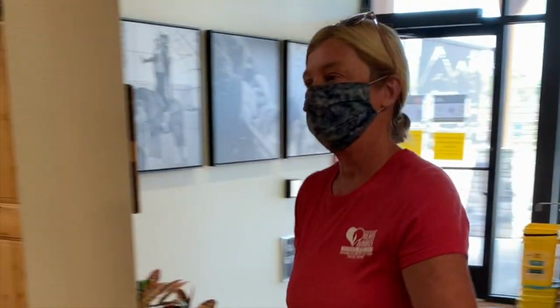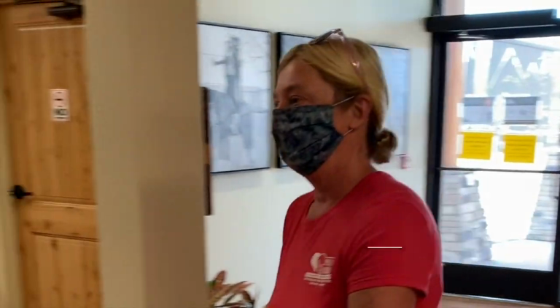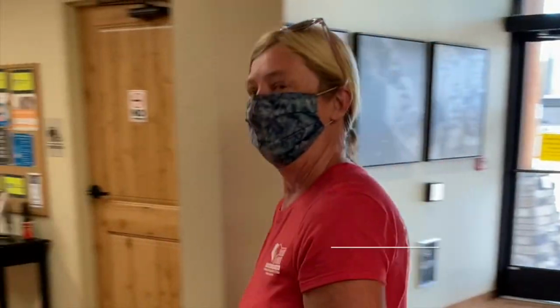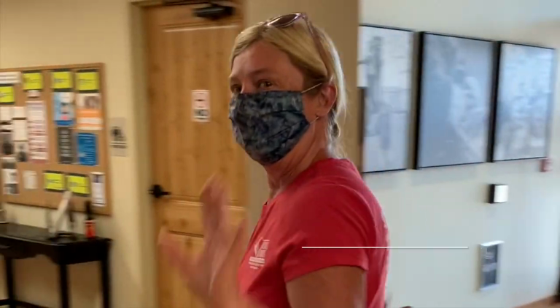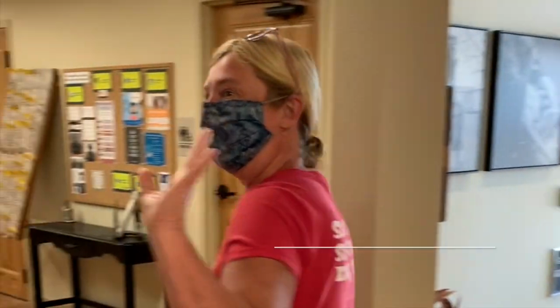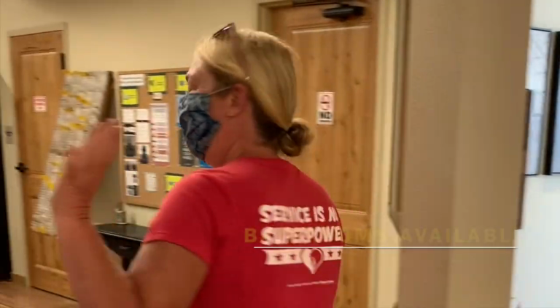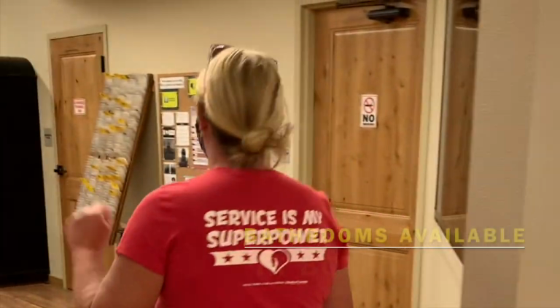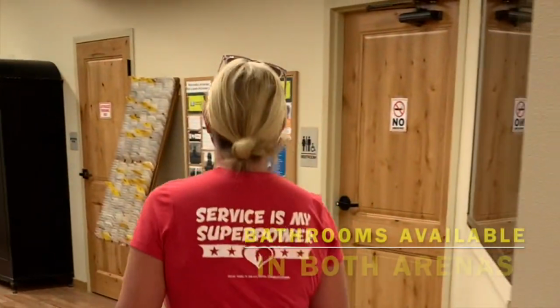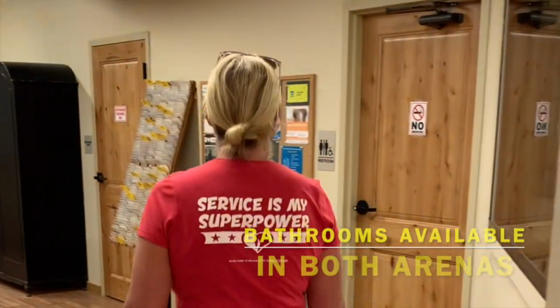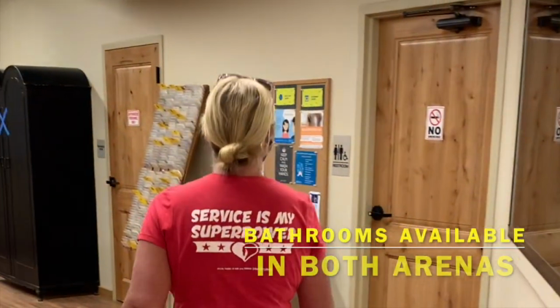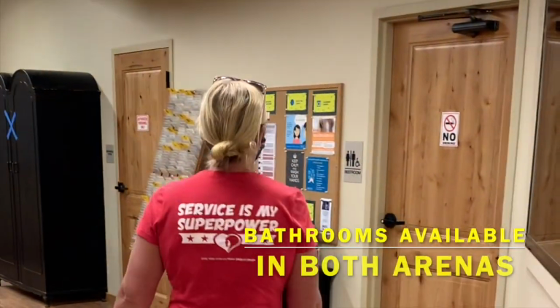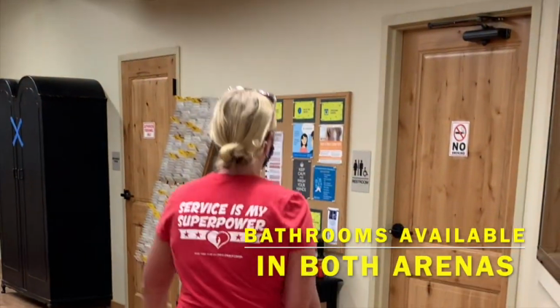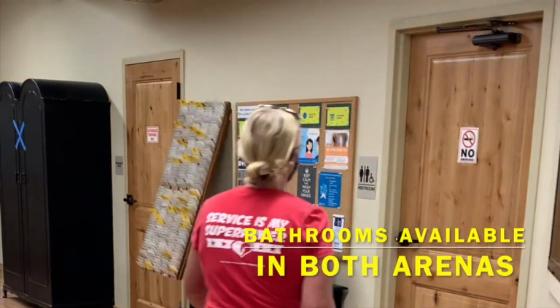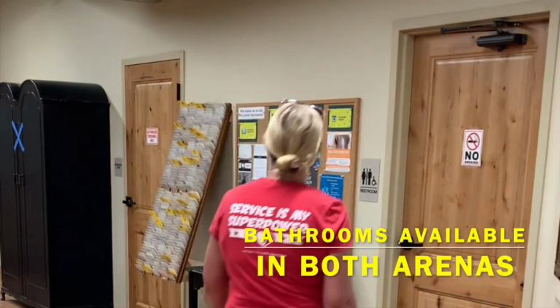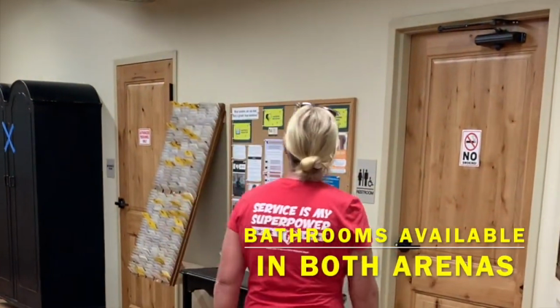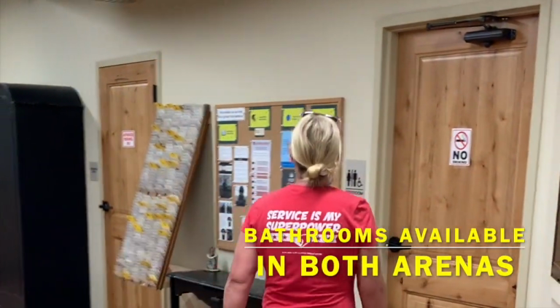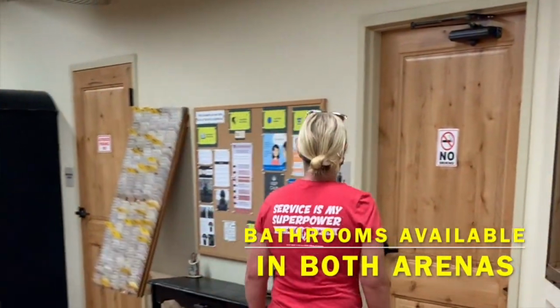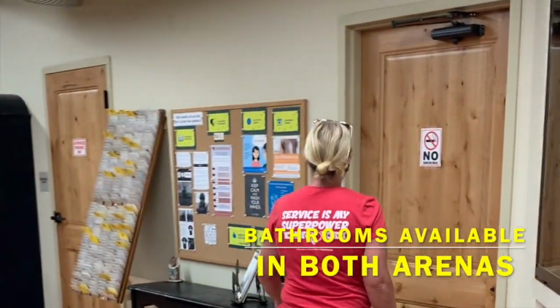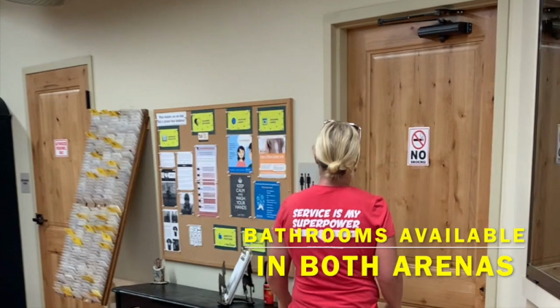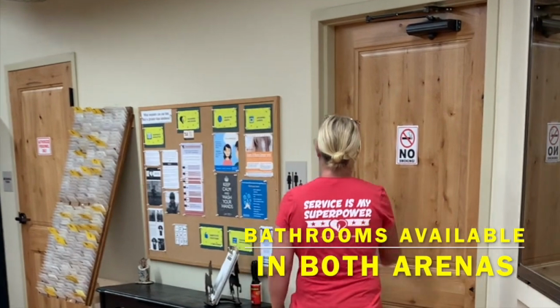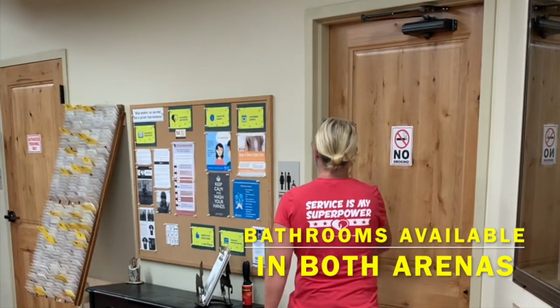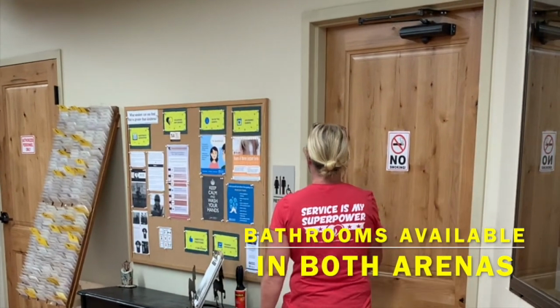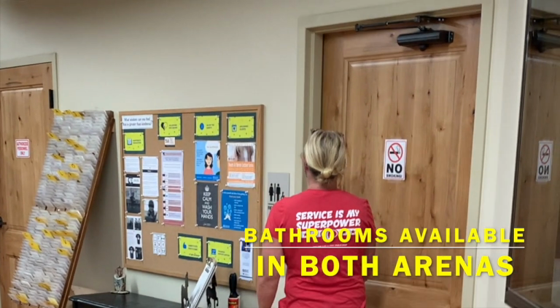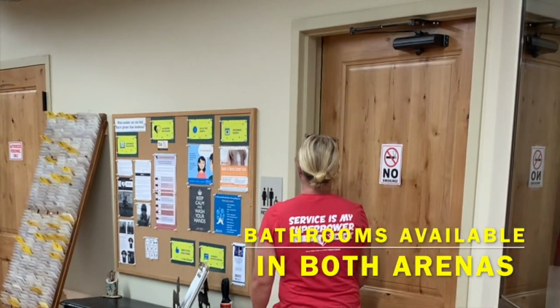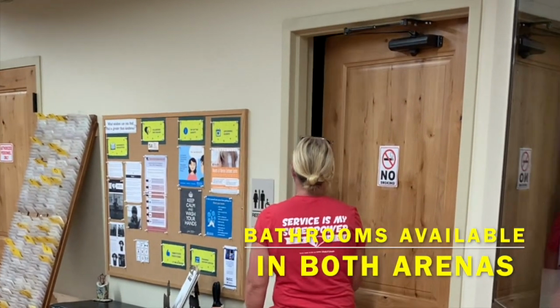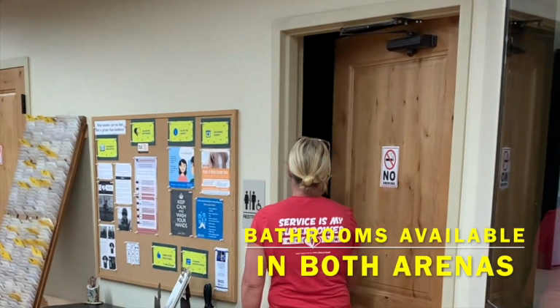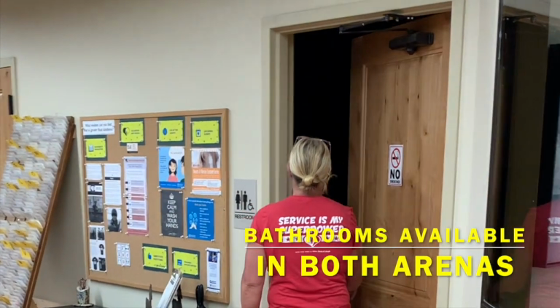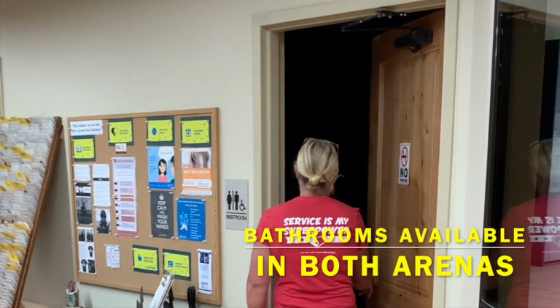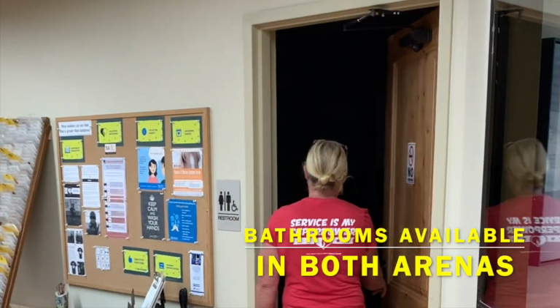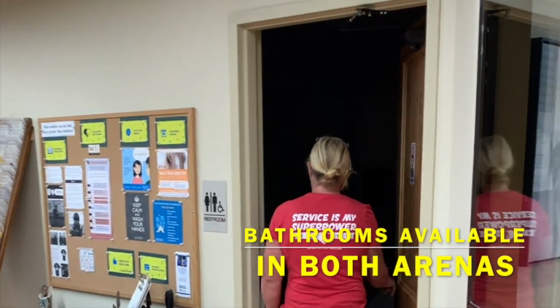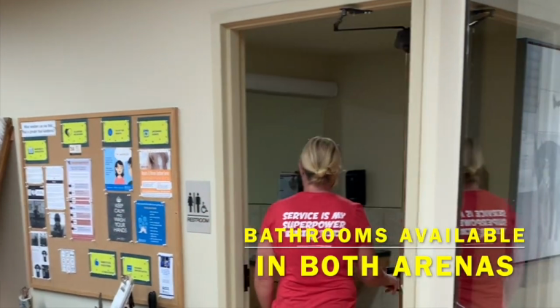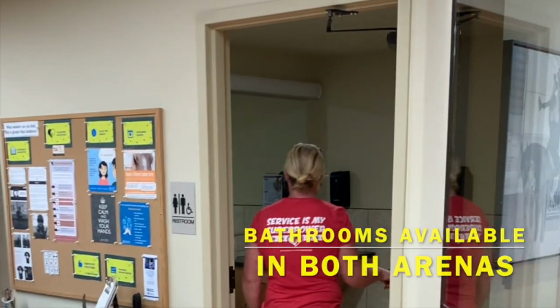If you need to use the bathroom, there is one available in both arenas. Each bathroom is disinfected multiple times a day.